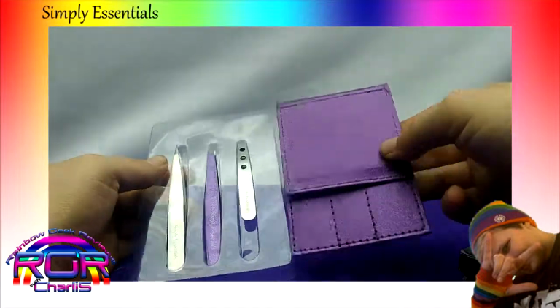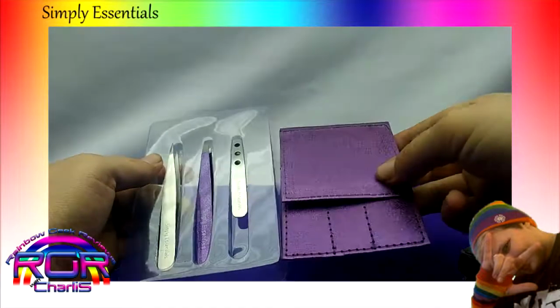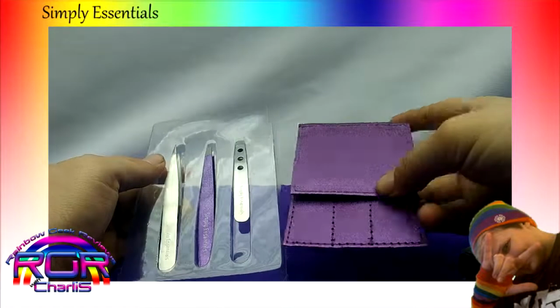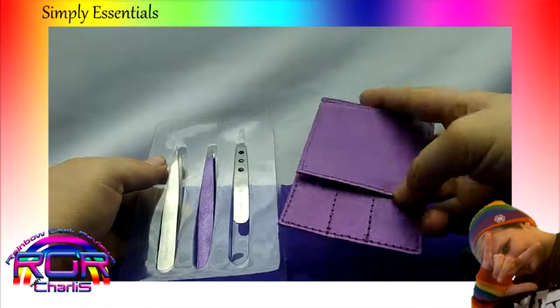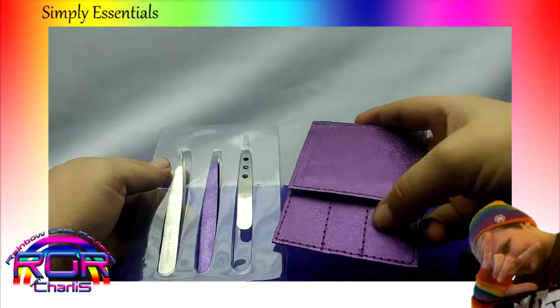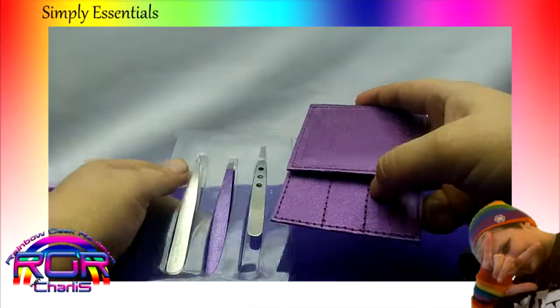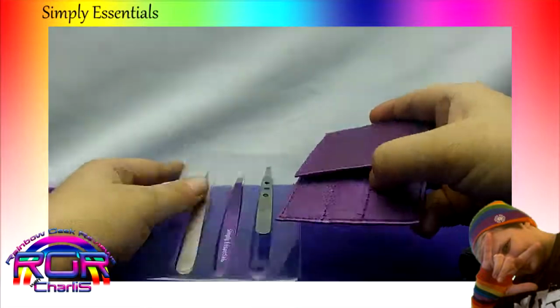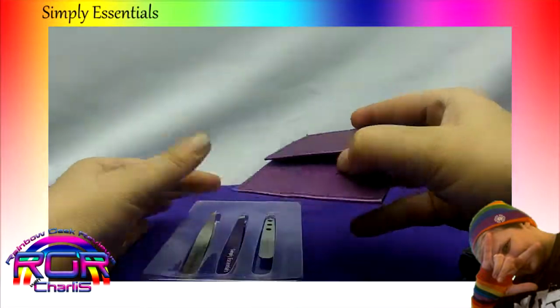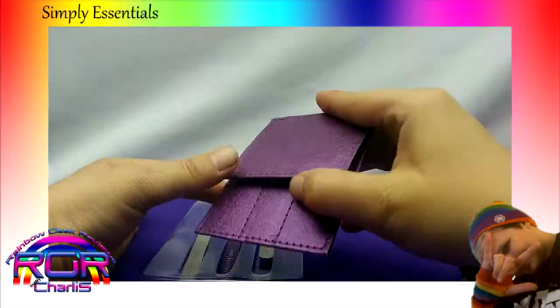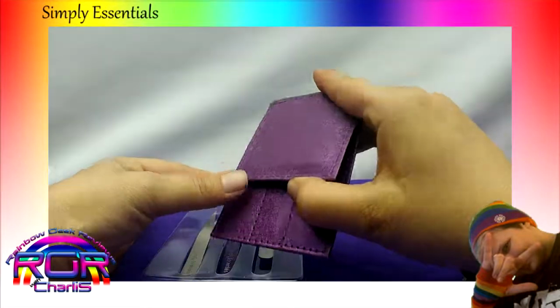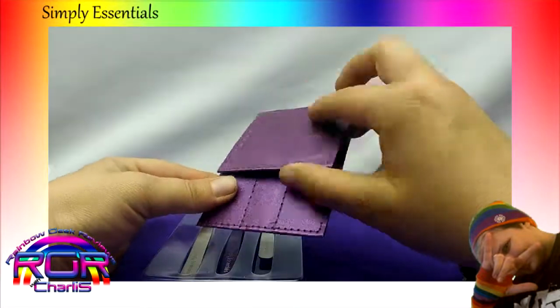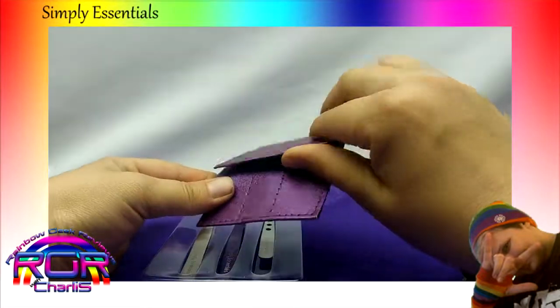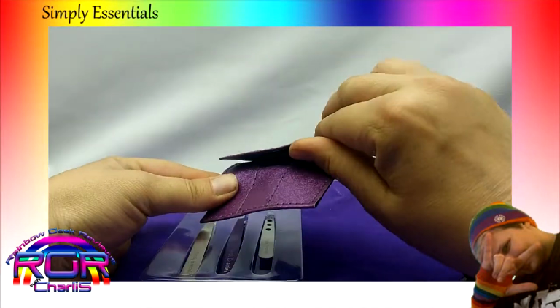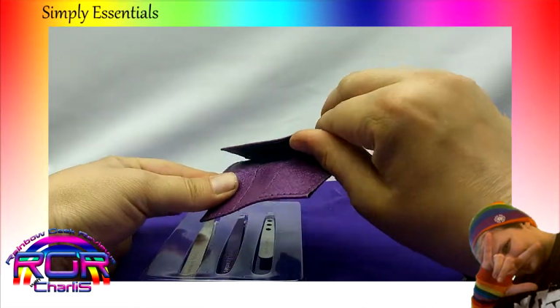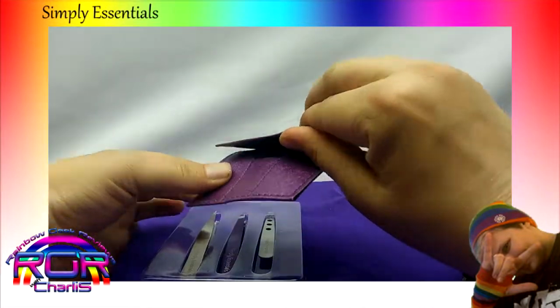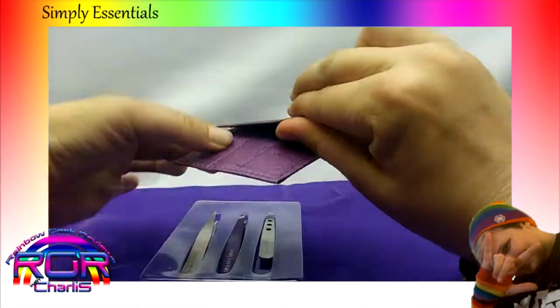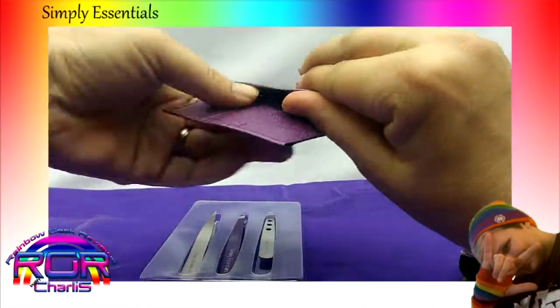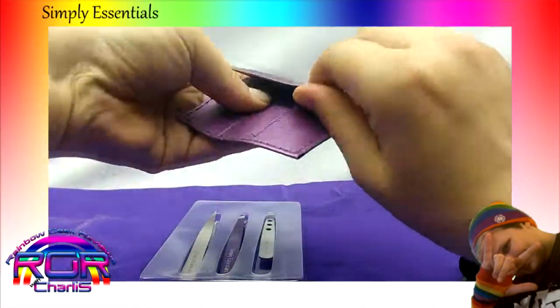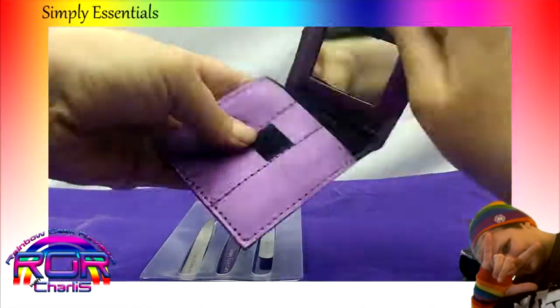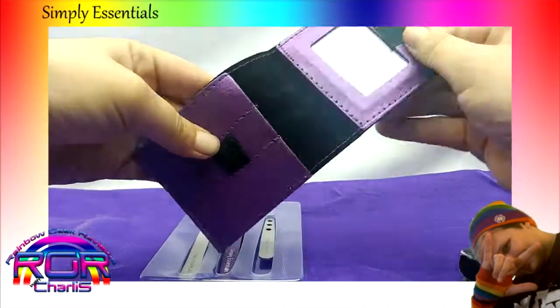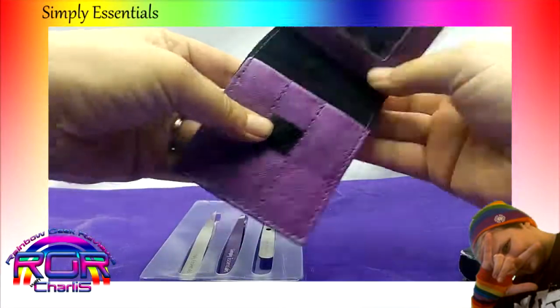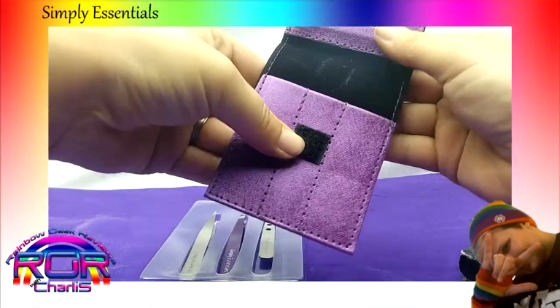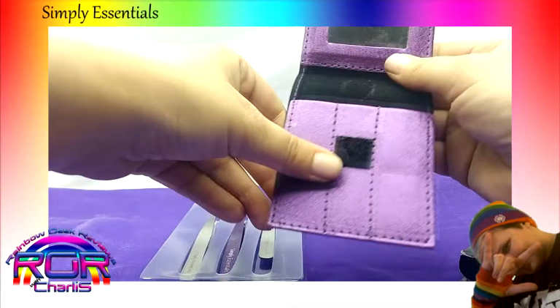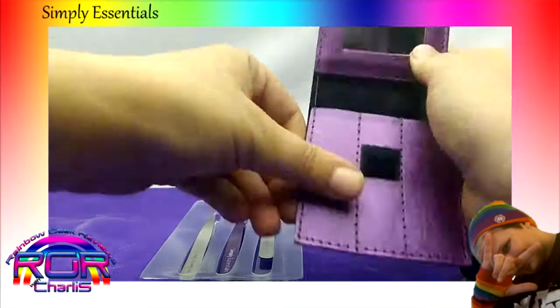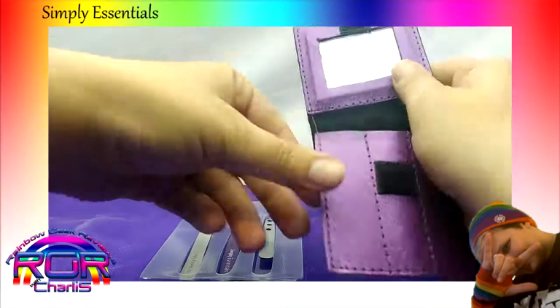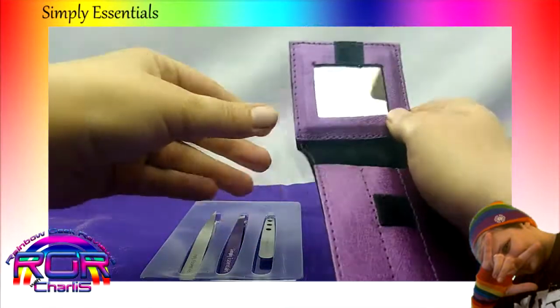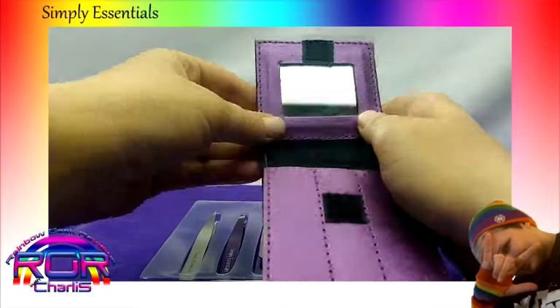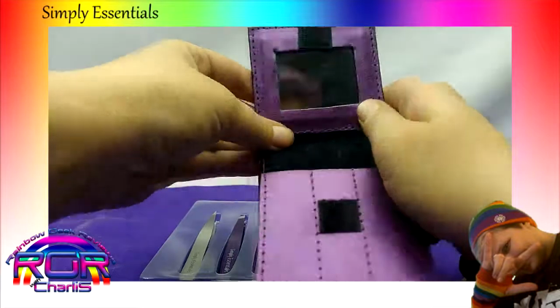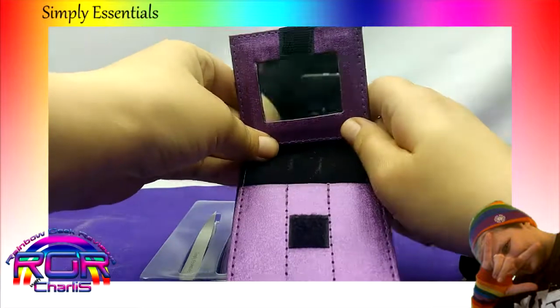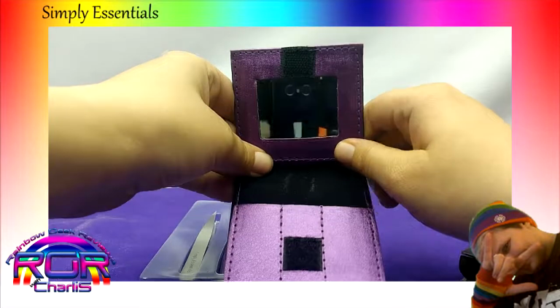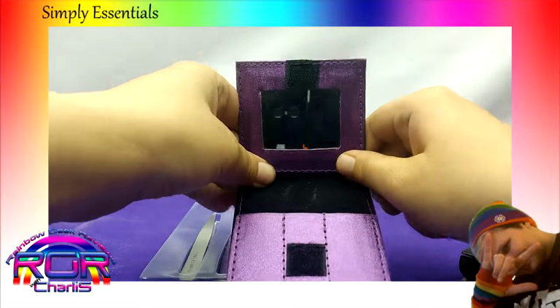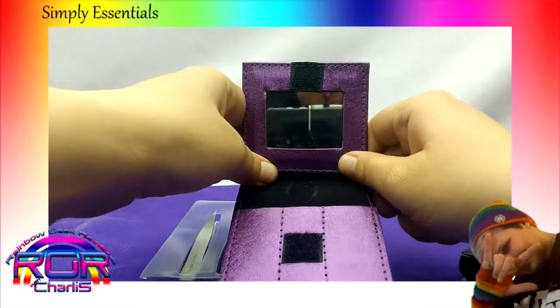Alright, that's the lovely little case they go in. It's got a nice mirror on it.